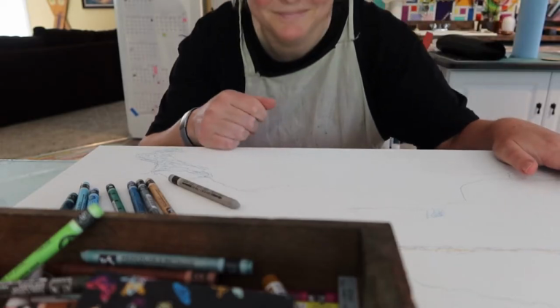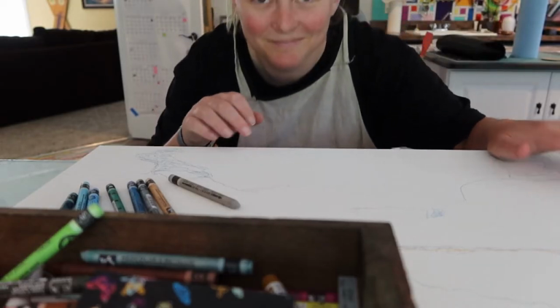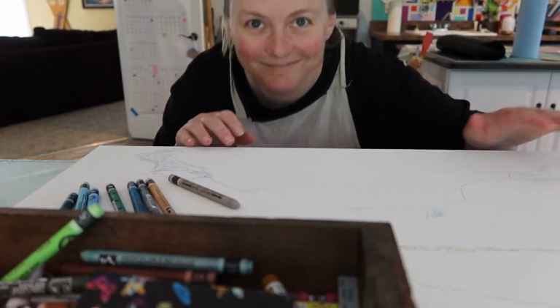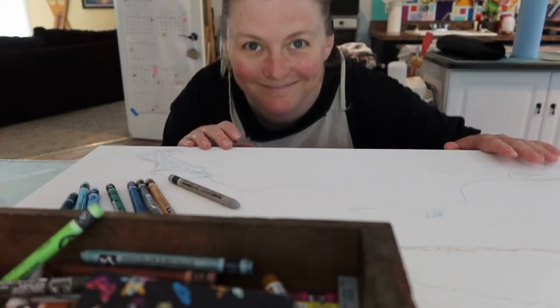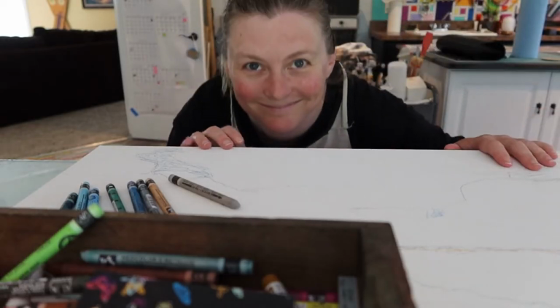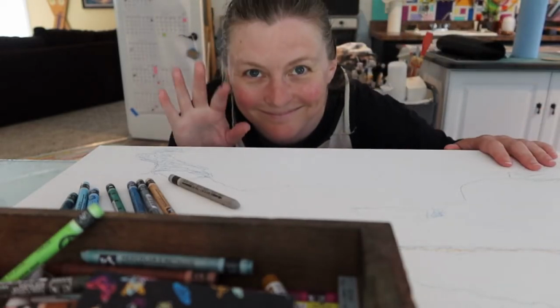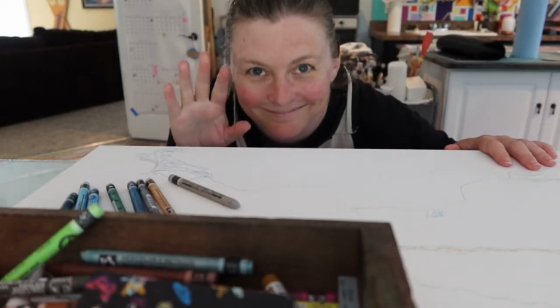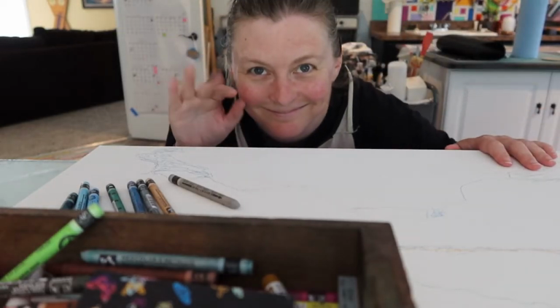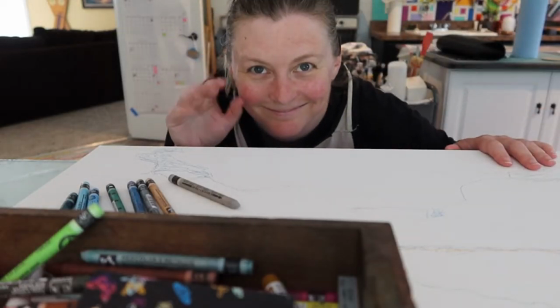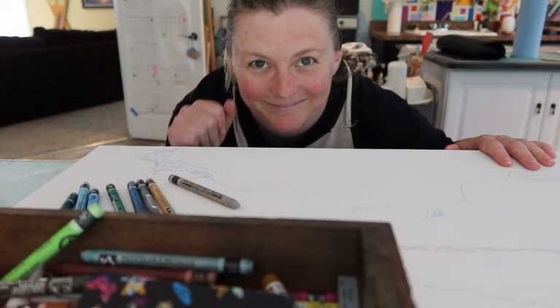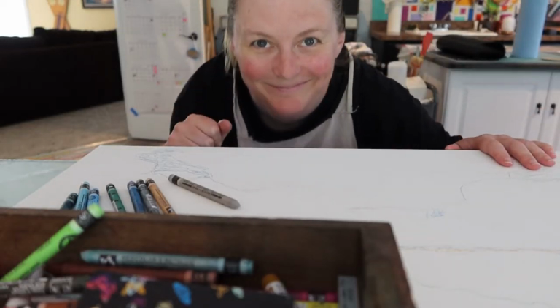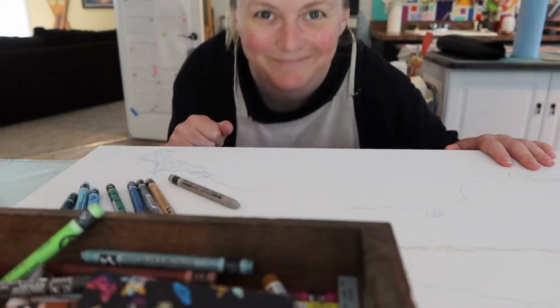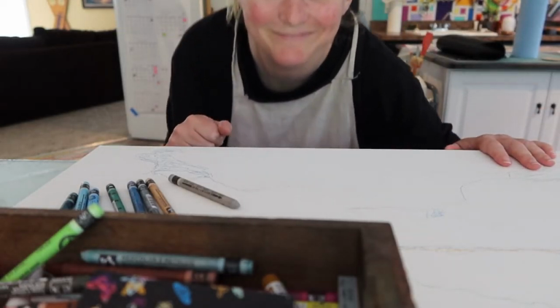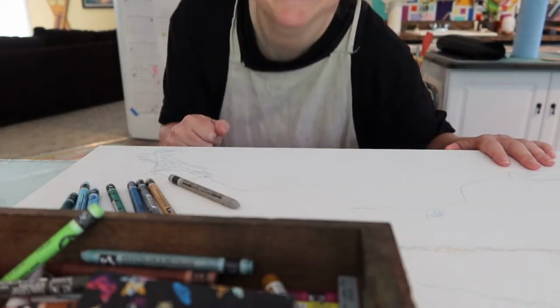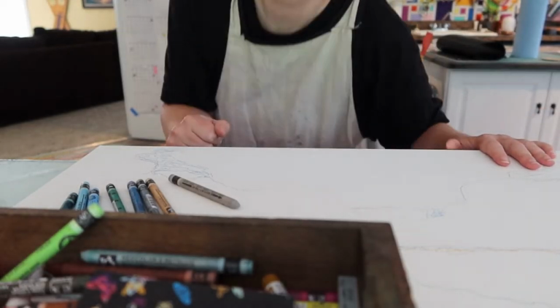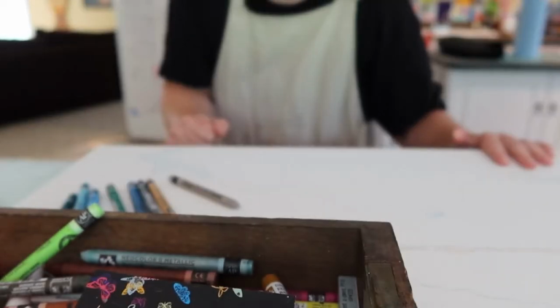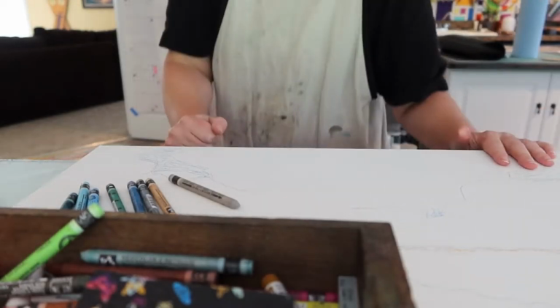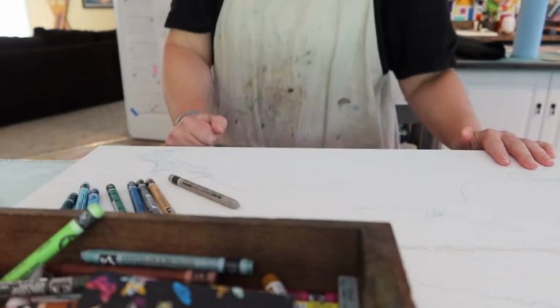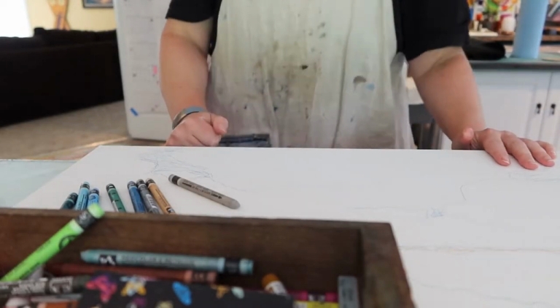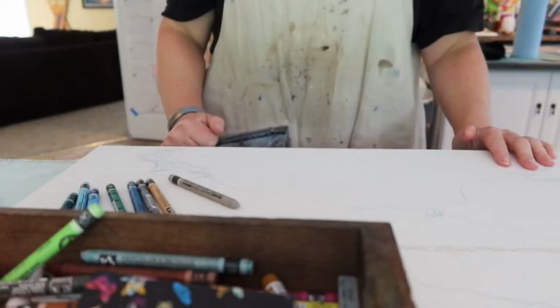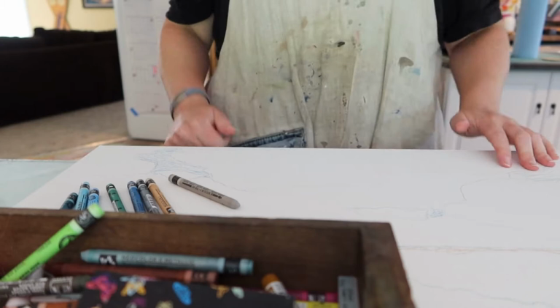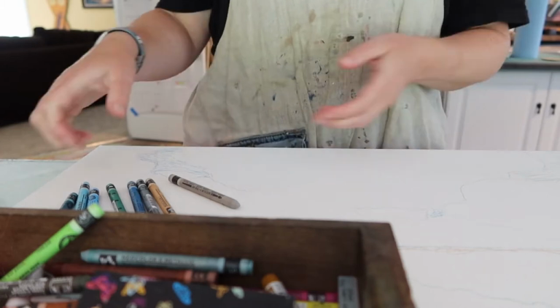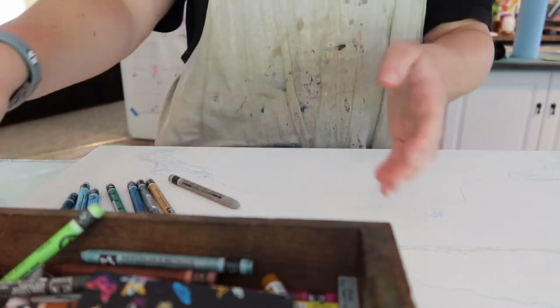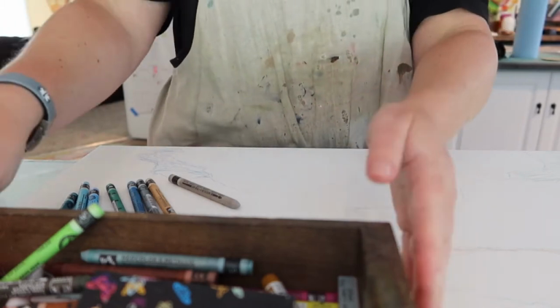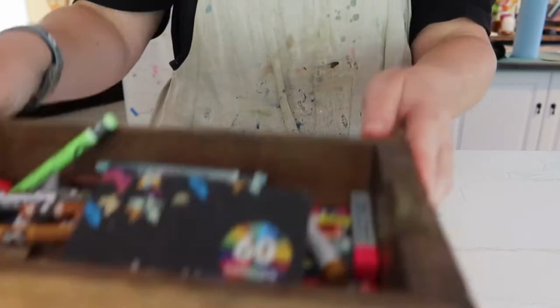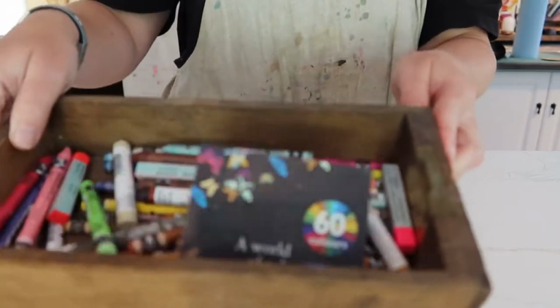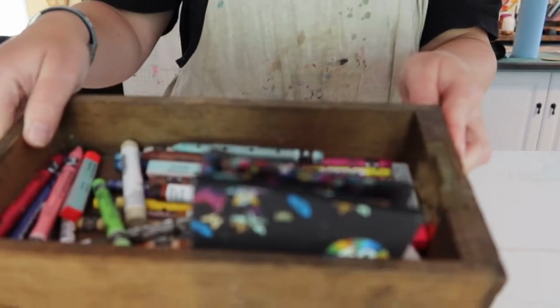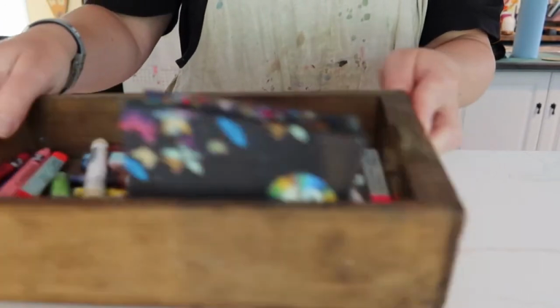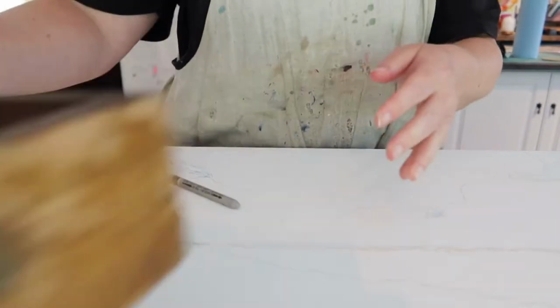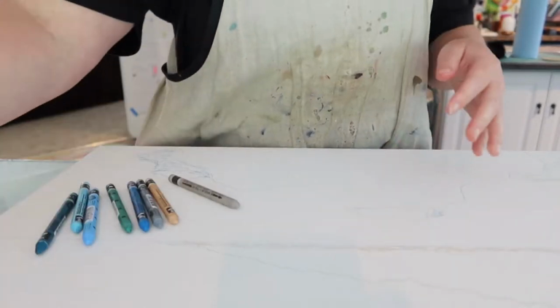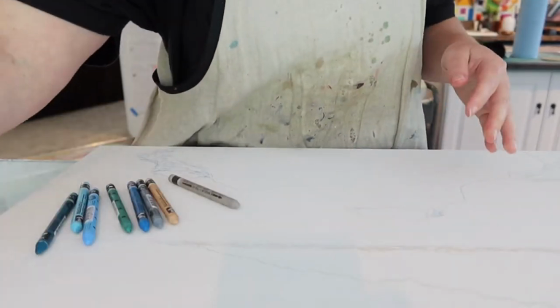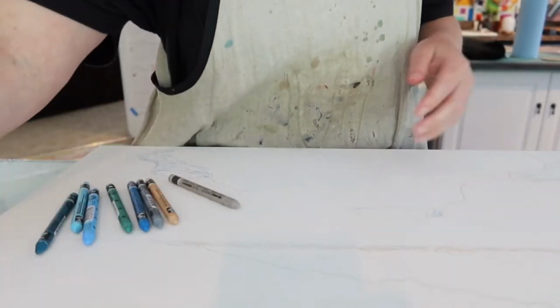Hi there, I'm Stacey, the encaustic mixed media artist behind Studio Stacey.